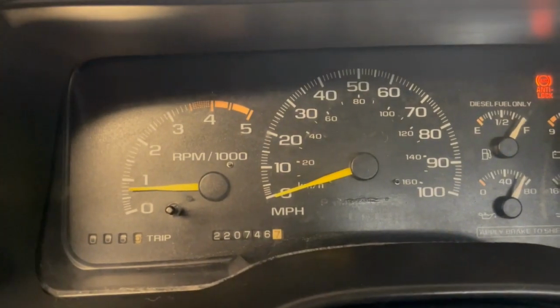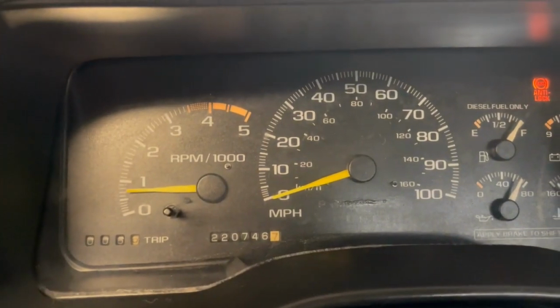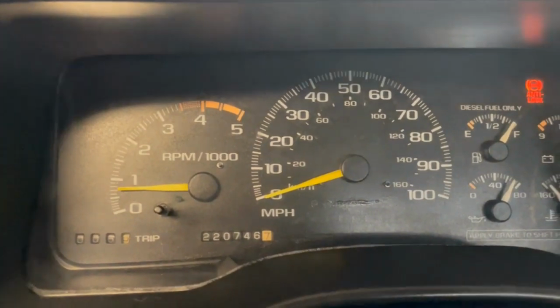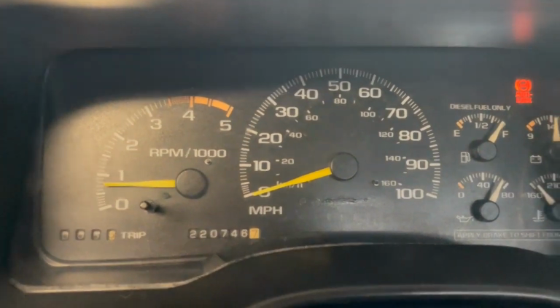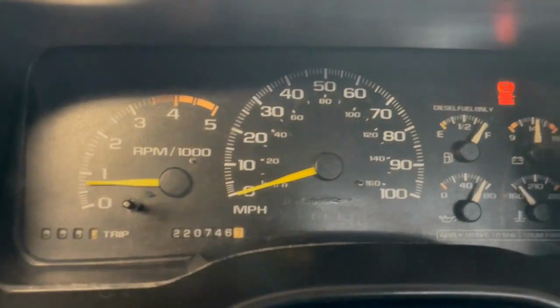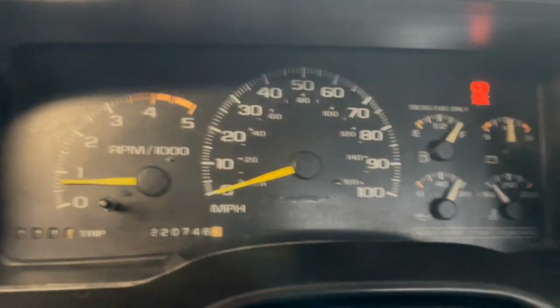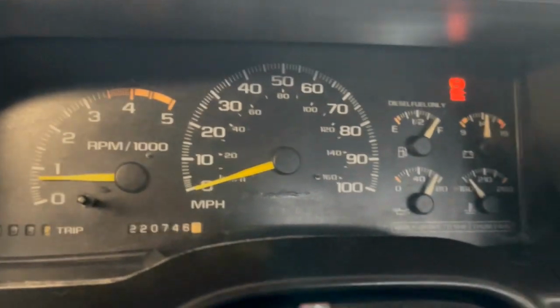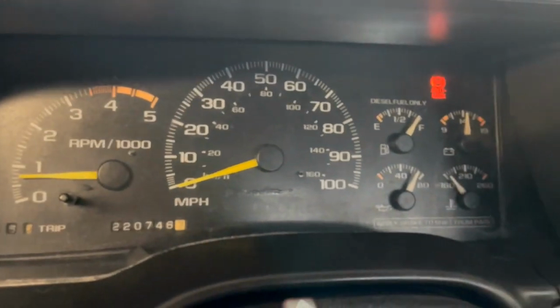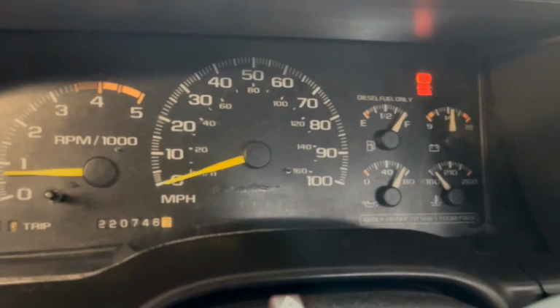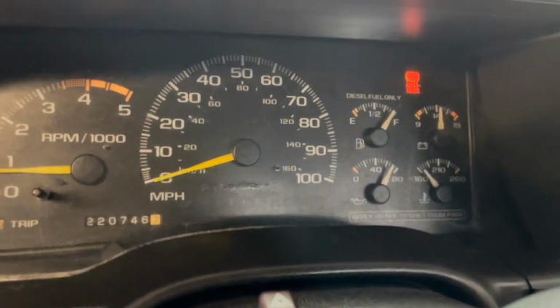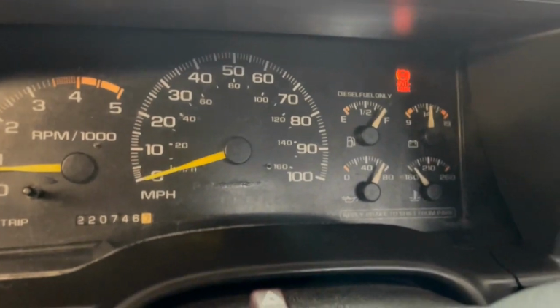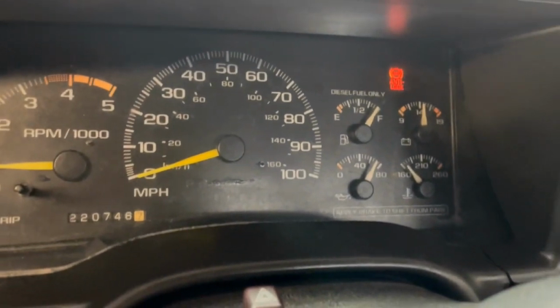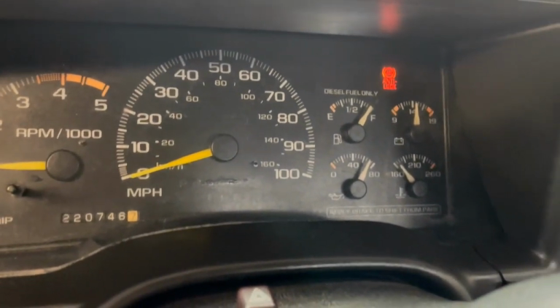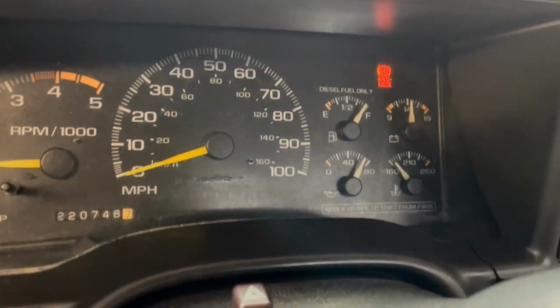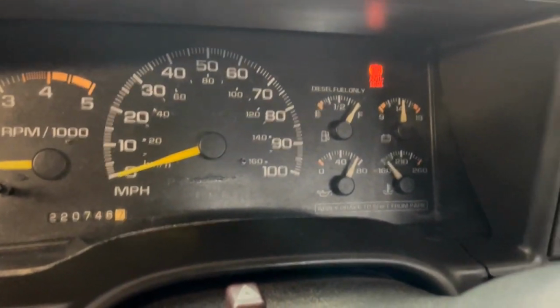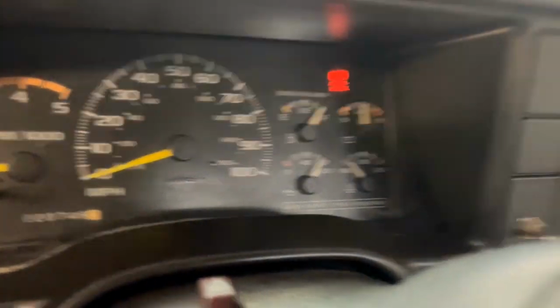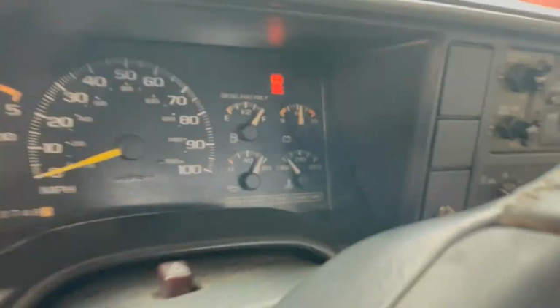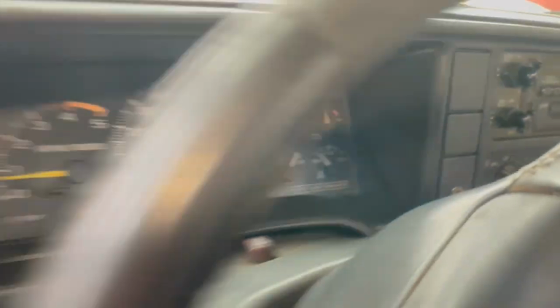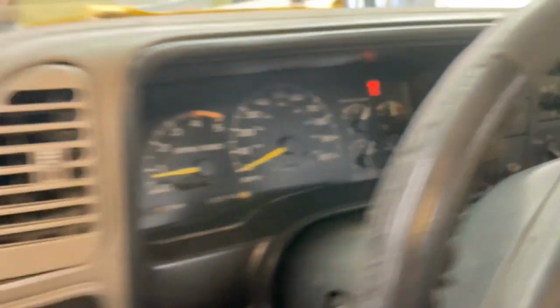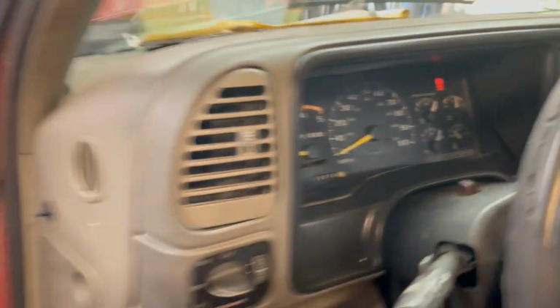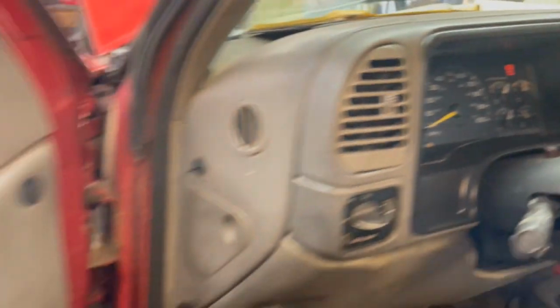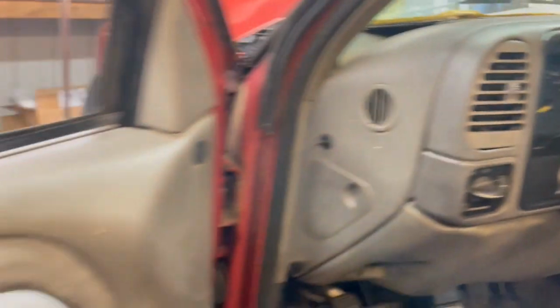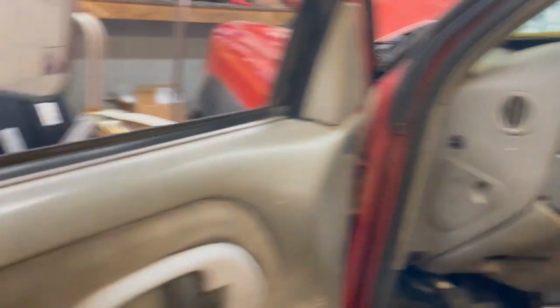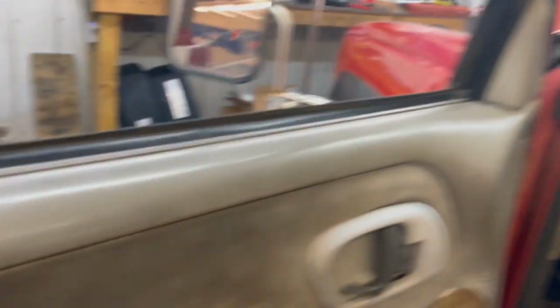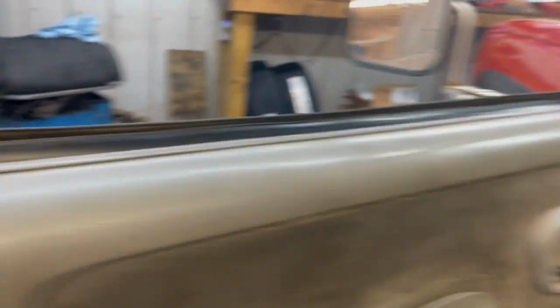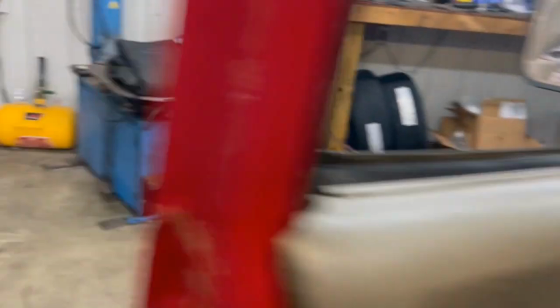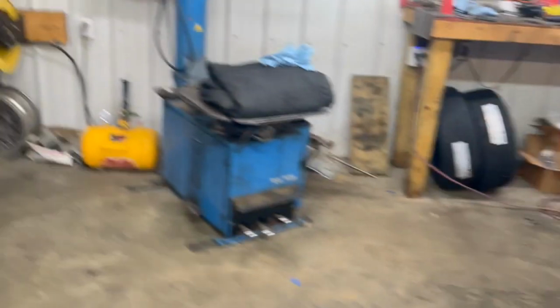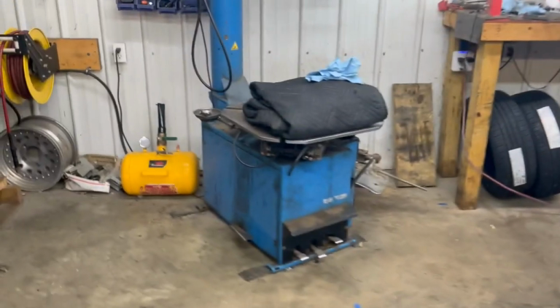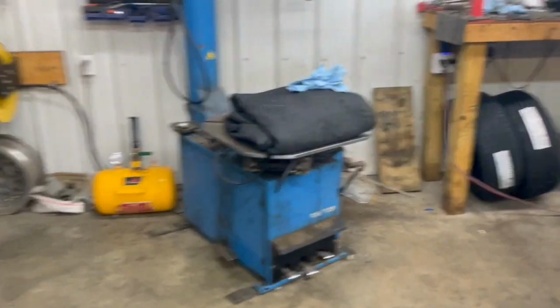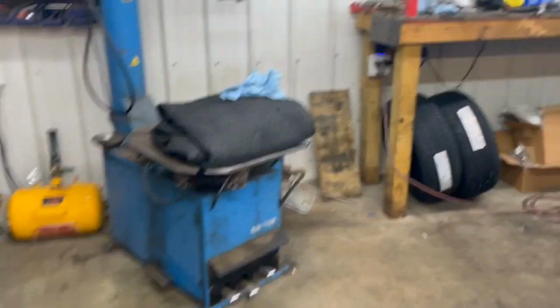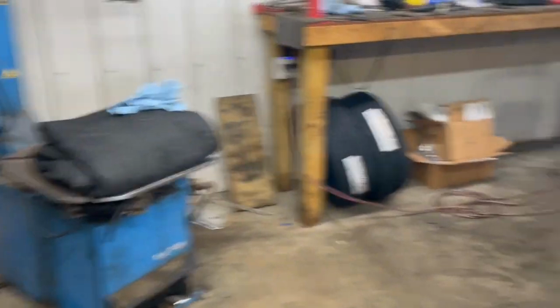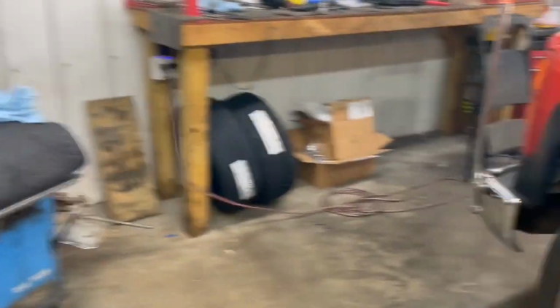Still no check engine lights or anything, everything's pretty well normal, still idling like it was when we did the cold start.